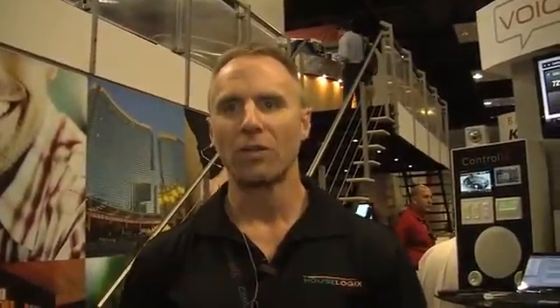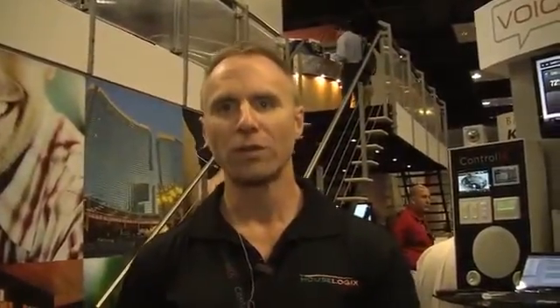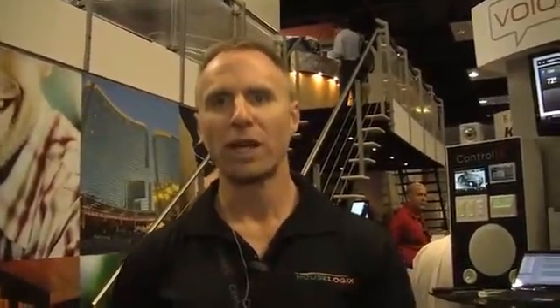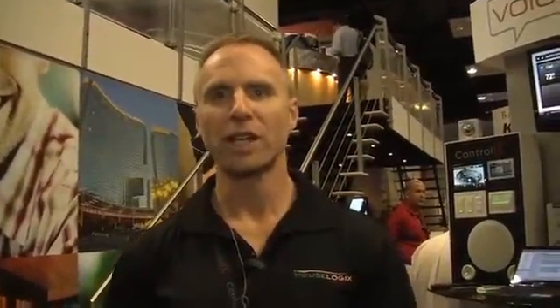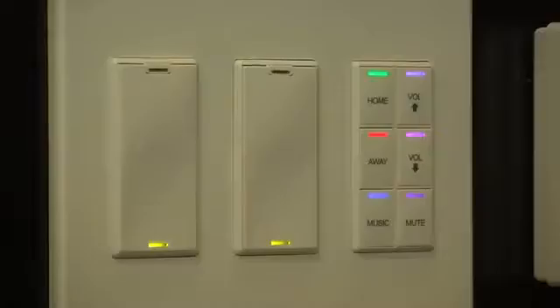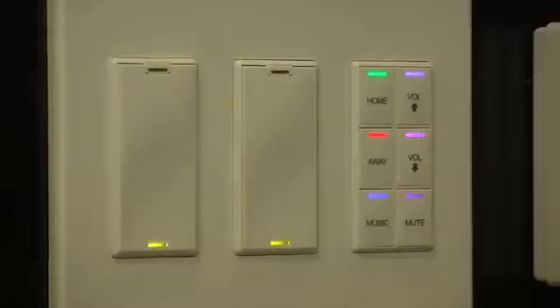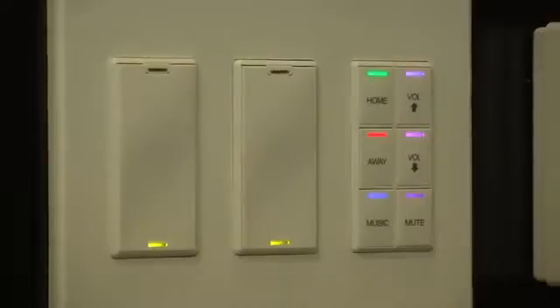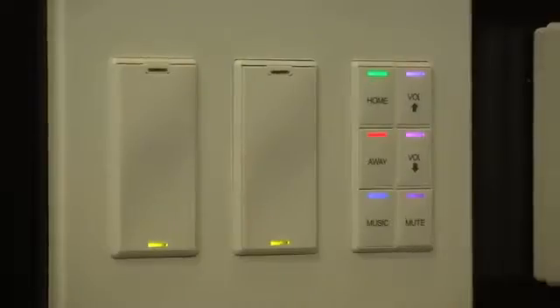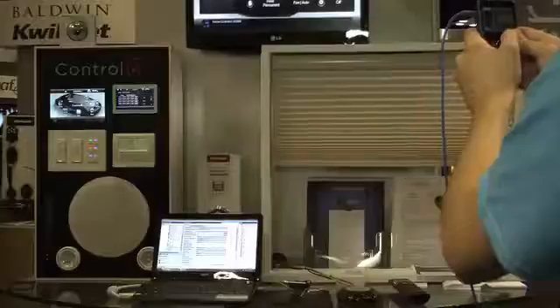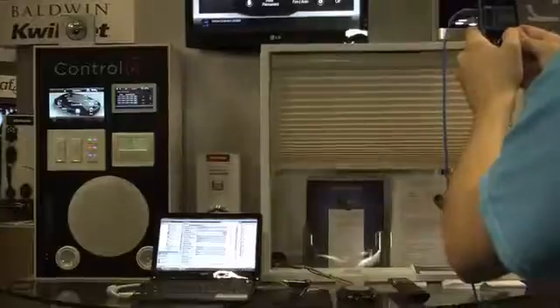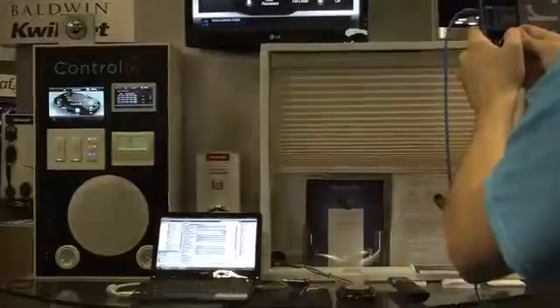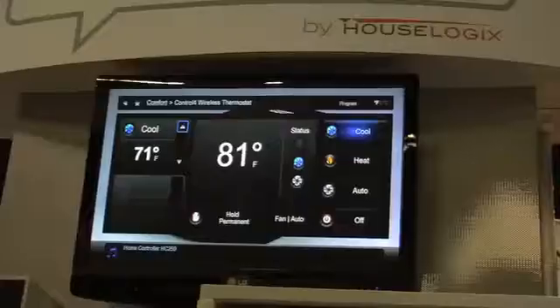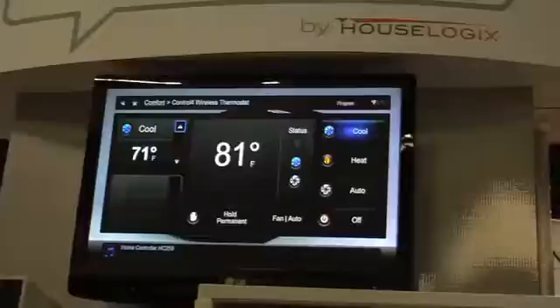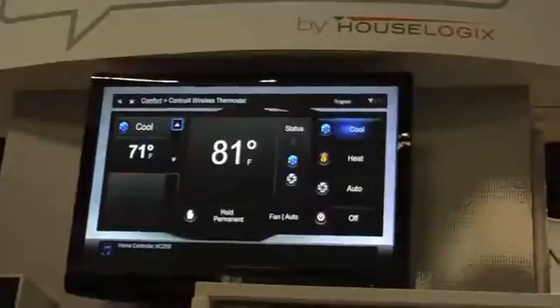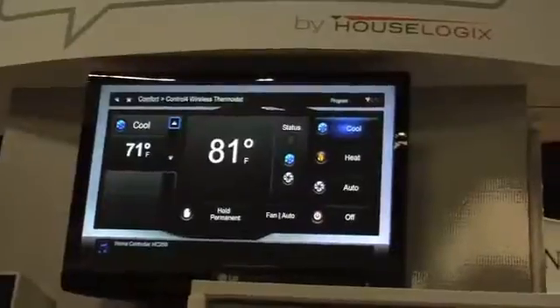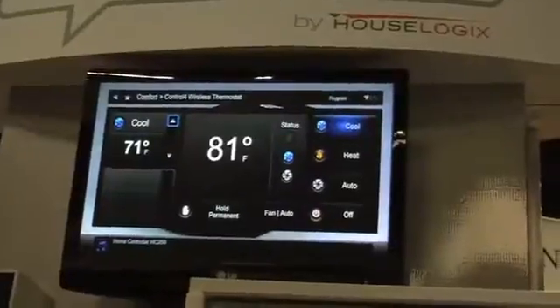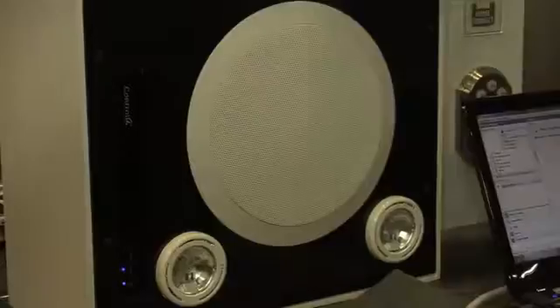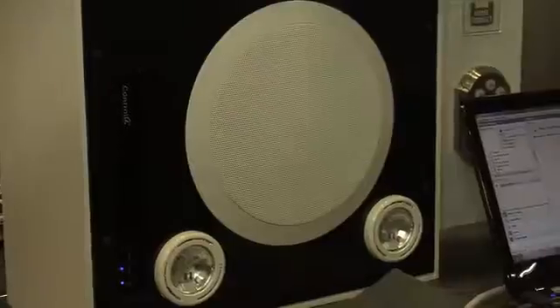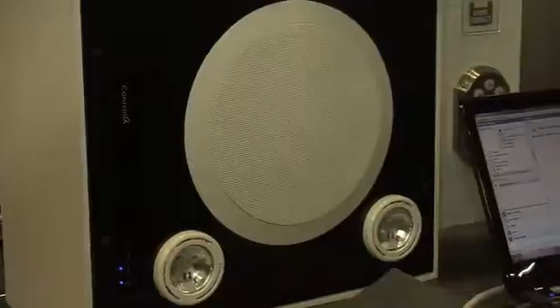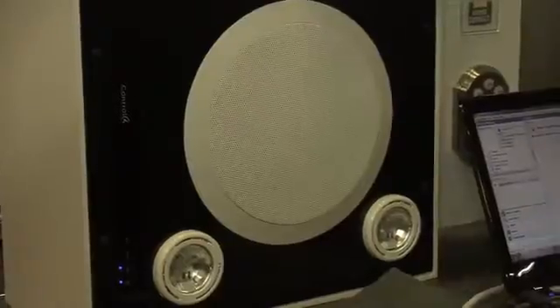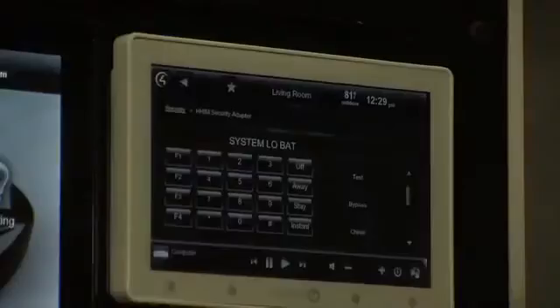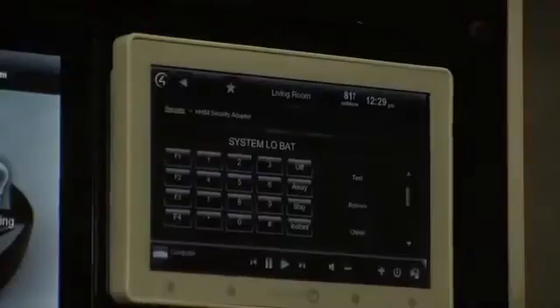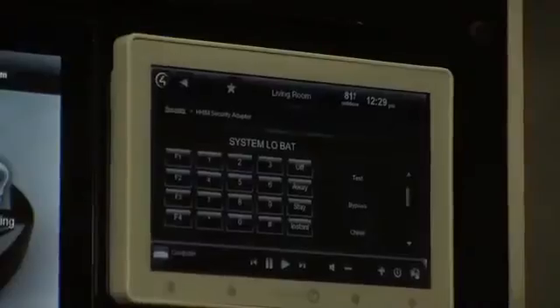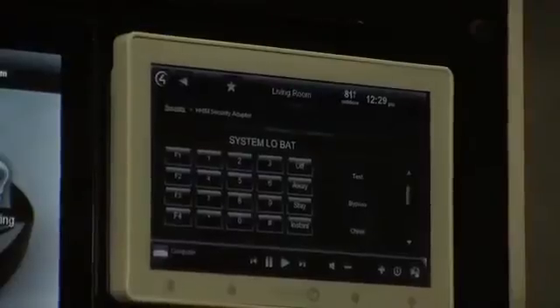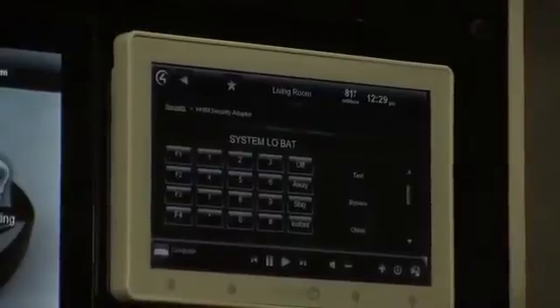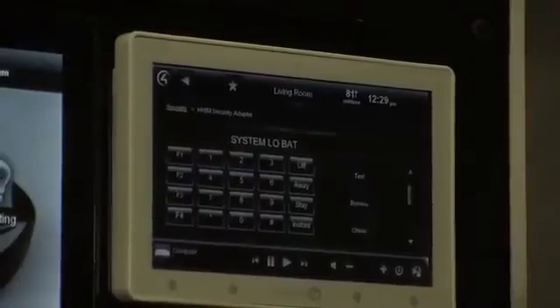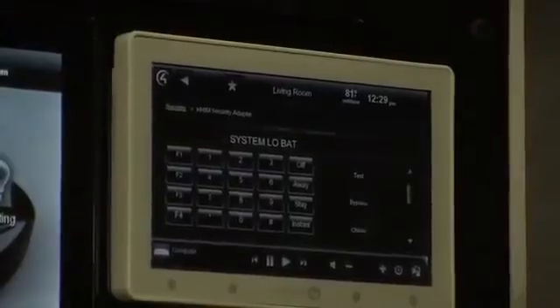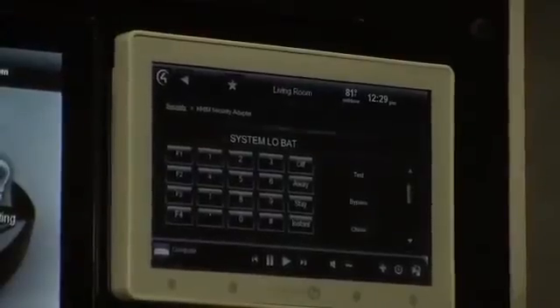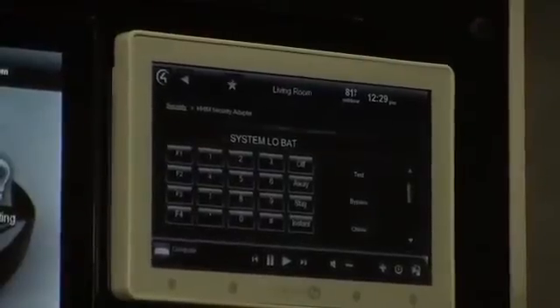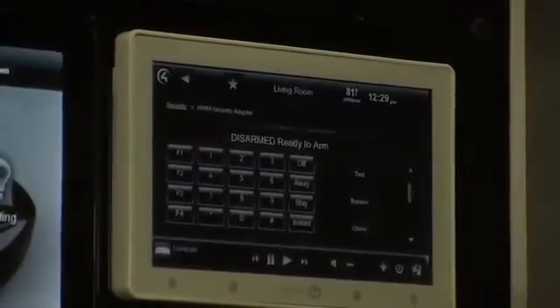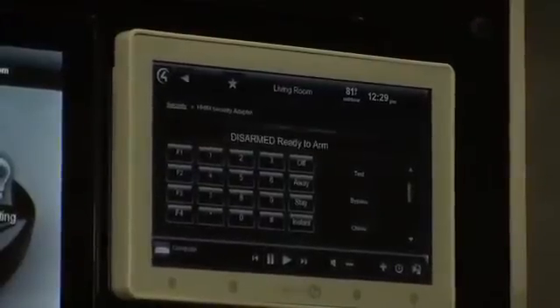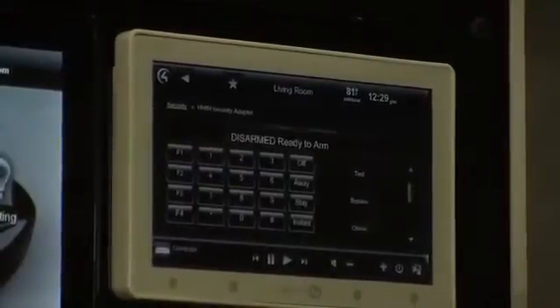VoicePod can control lights, shades, temperatures, AV, and security functions throughout a house.